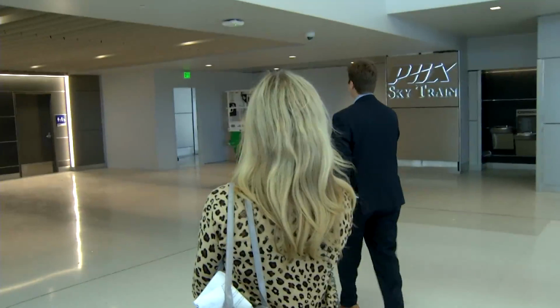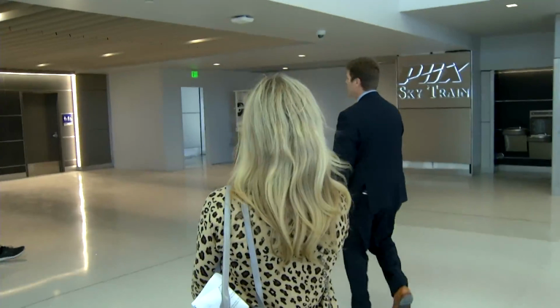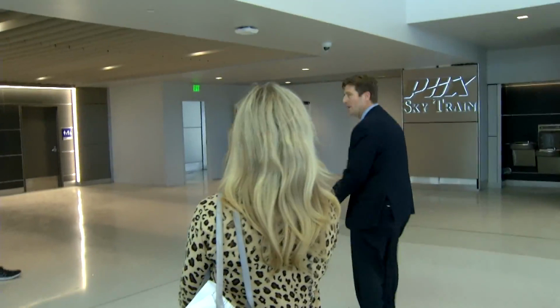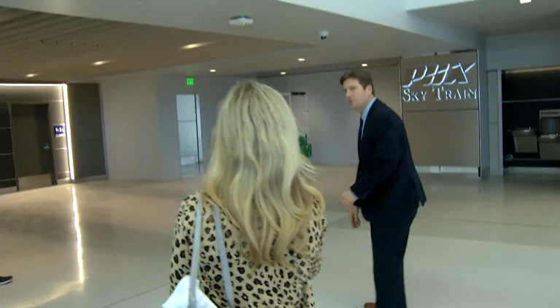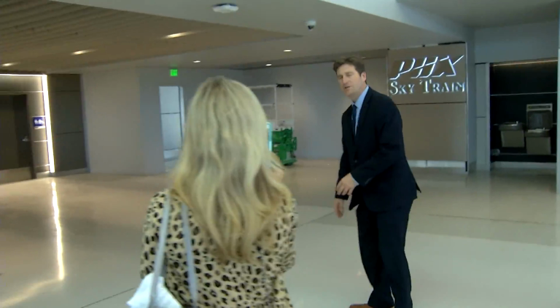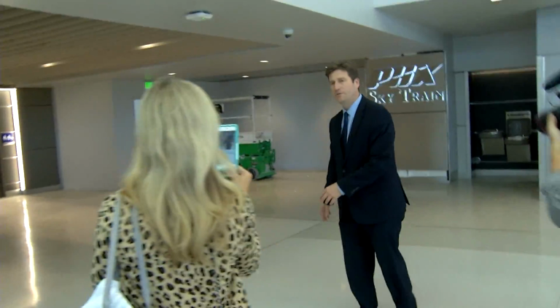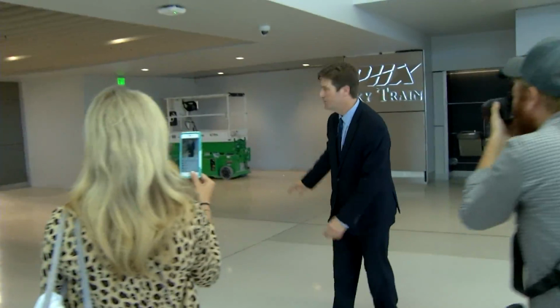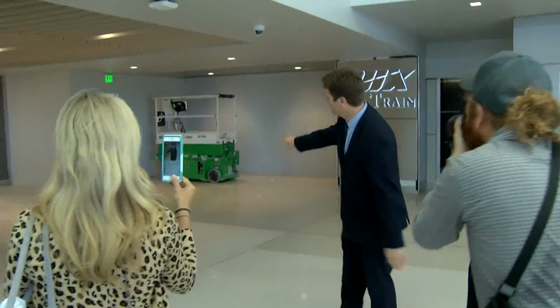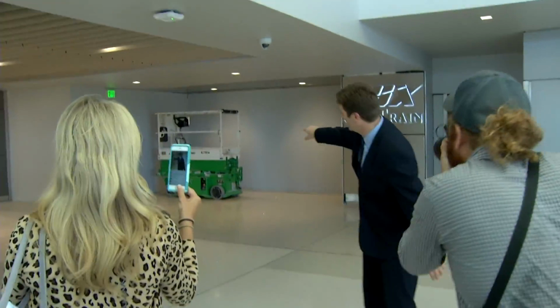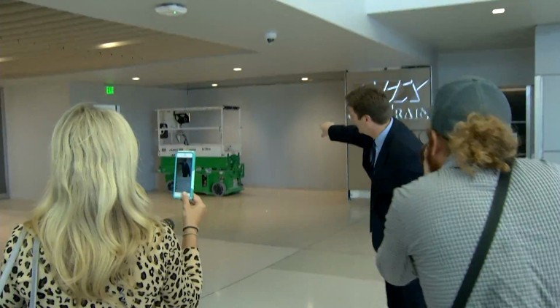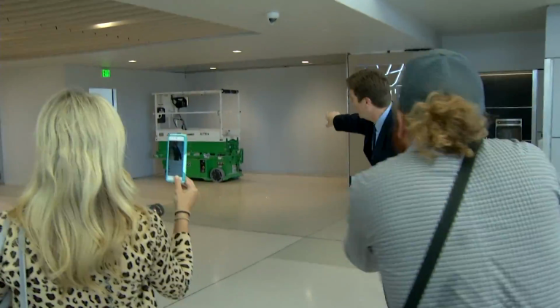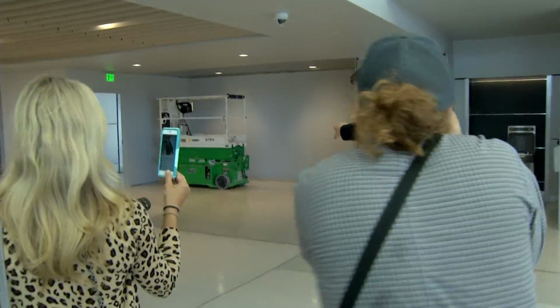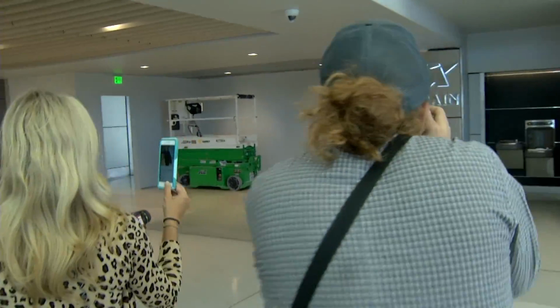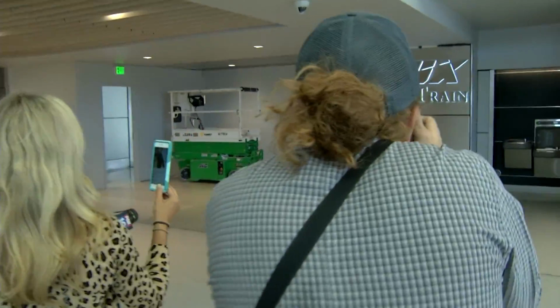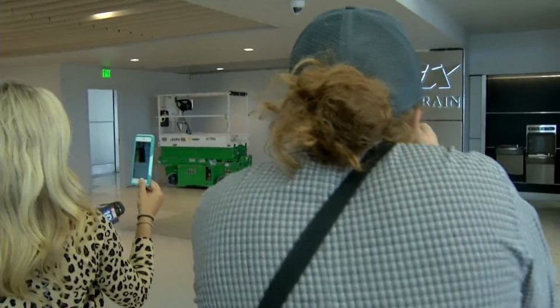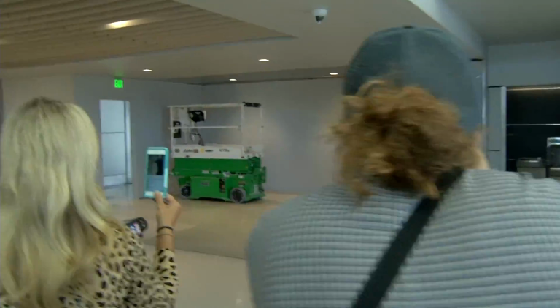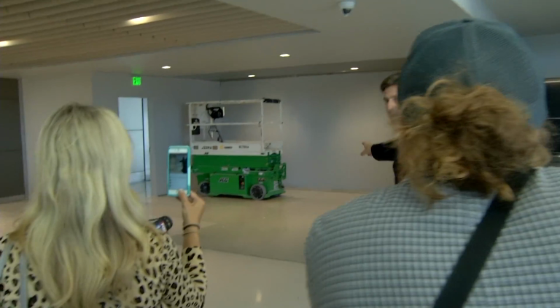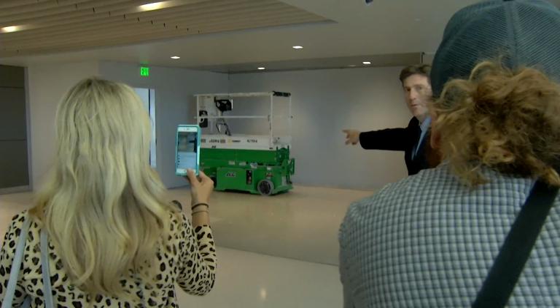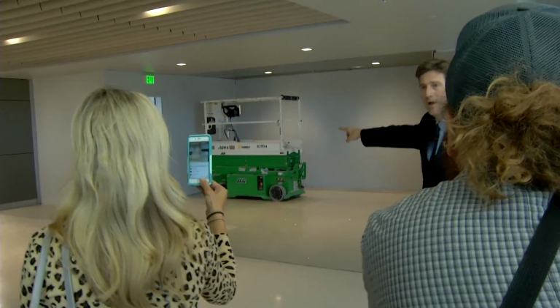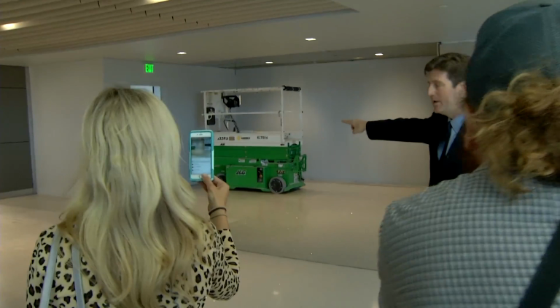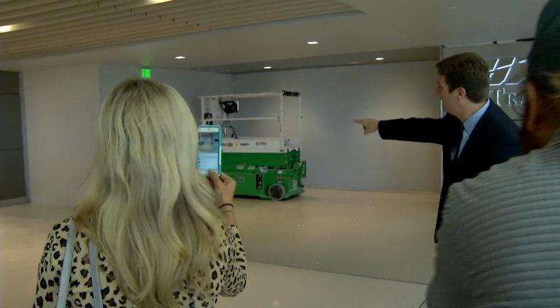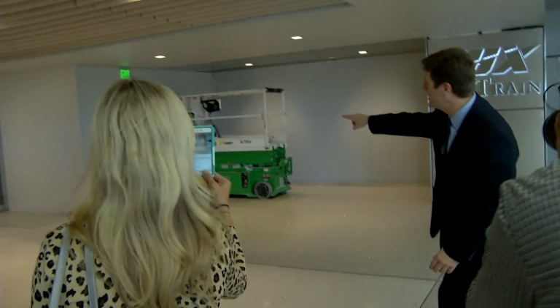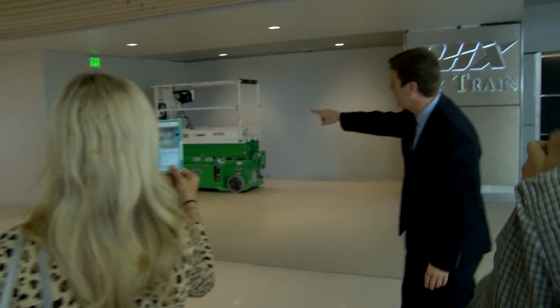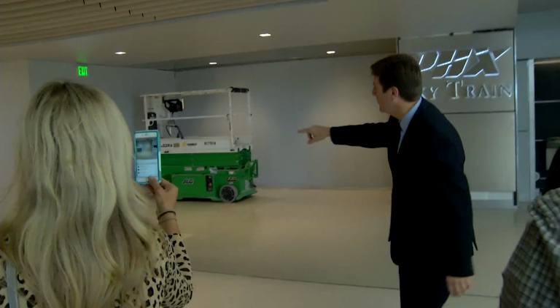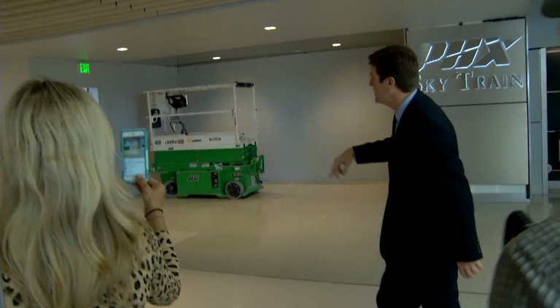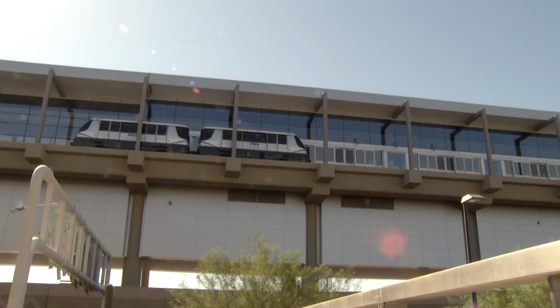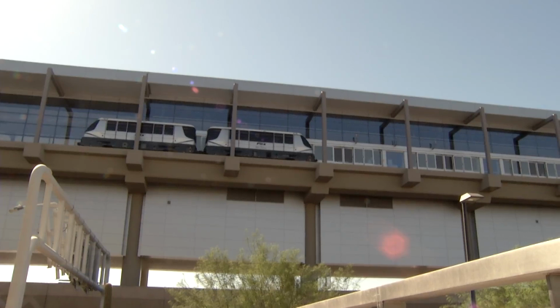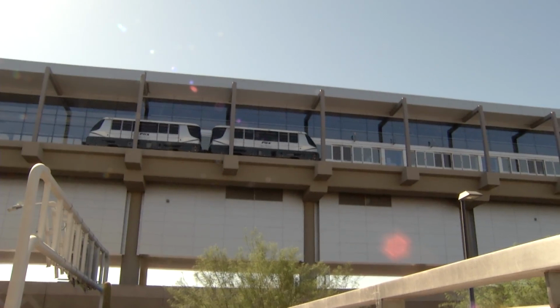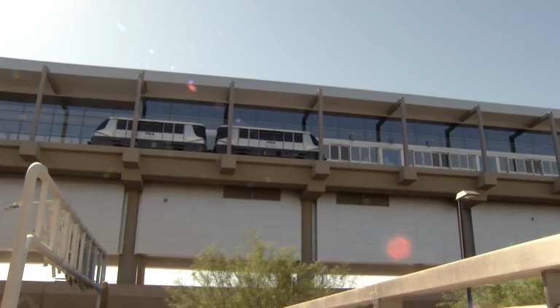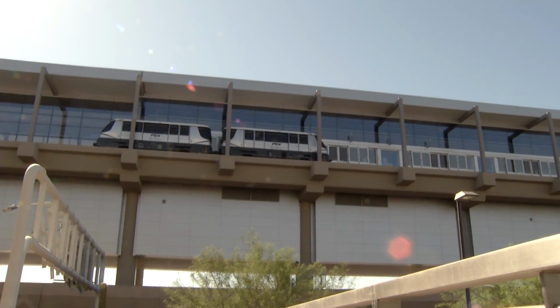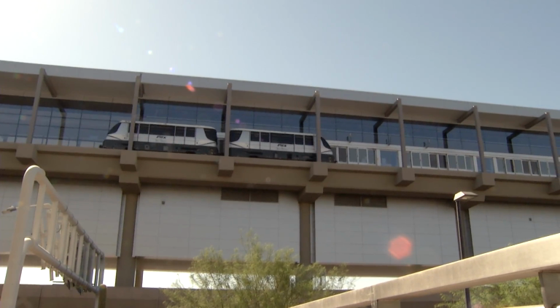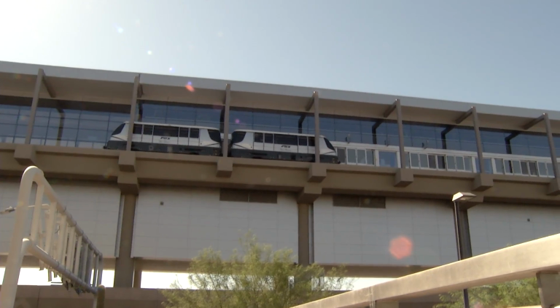In the not too distant future, this wall won't be here — we'll go to SkyTrain — but we'll kind of sneak through the door here until you can see it.